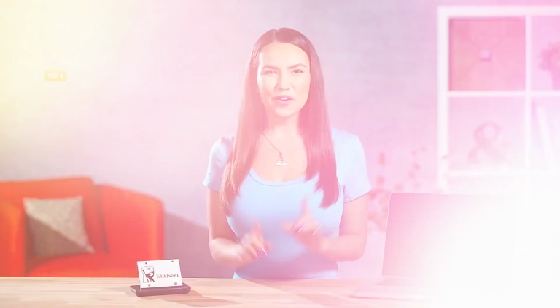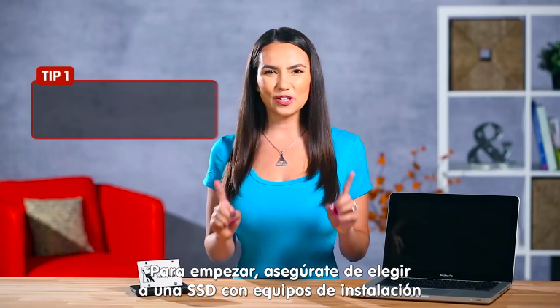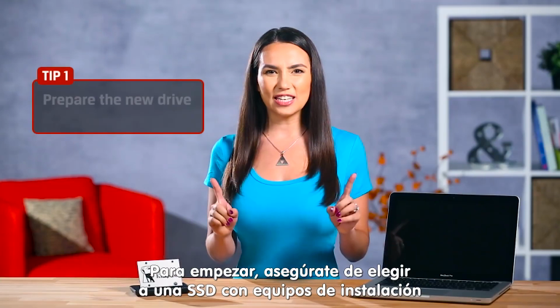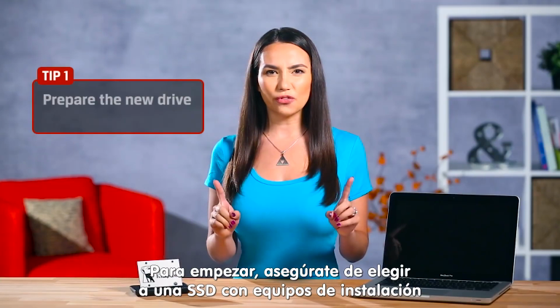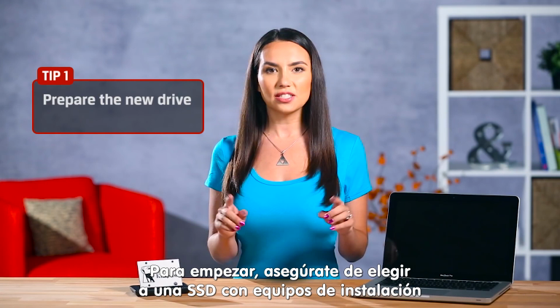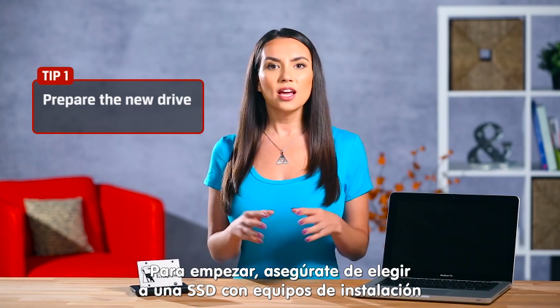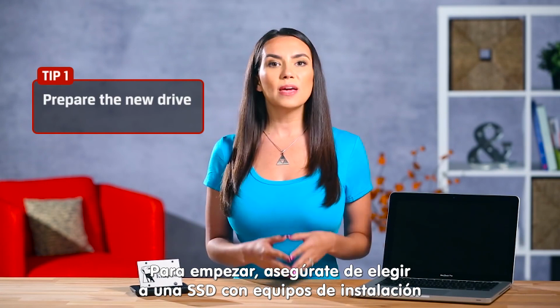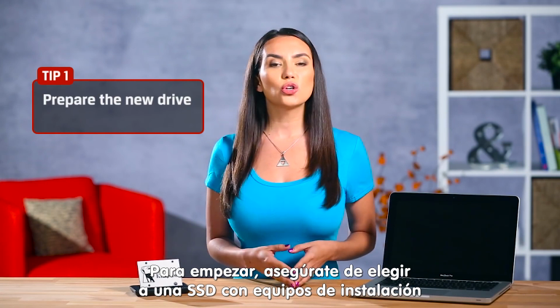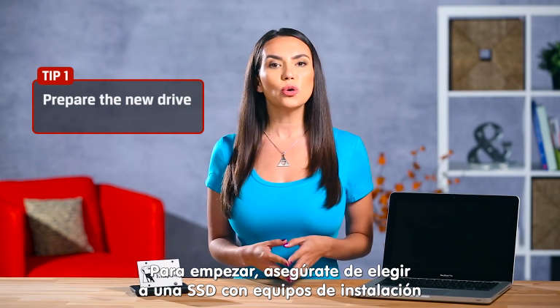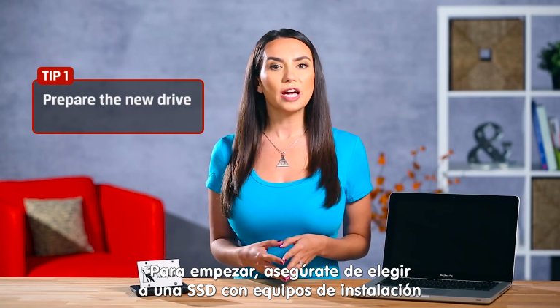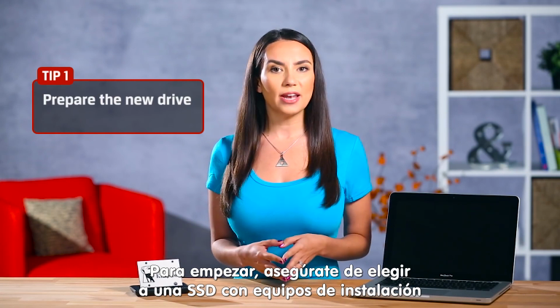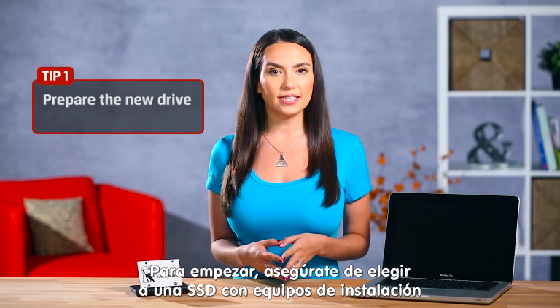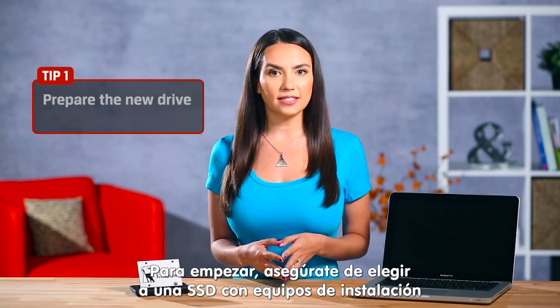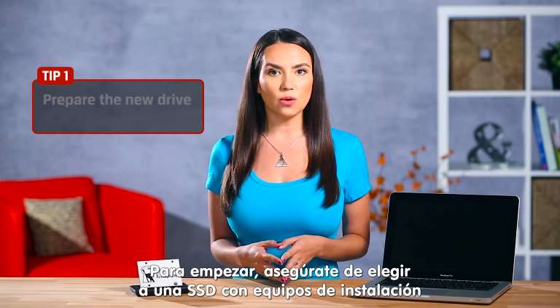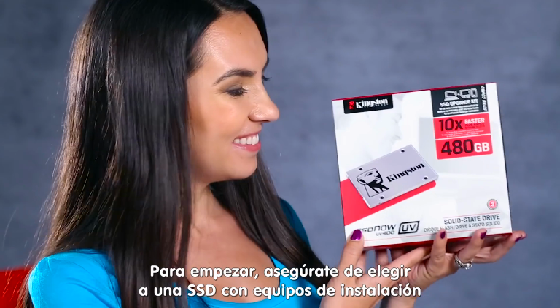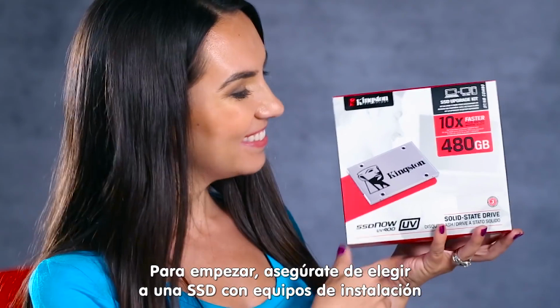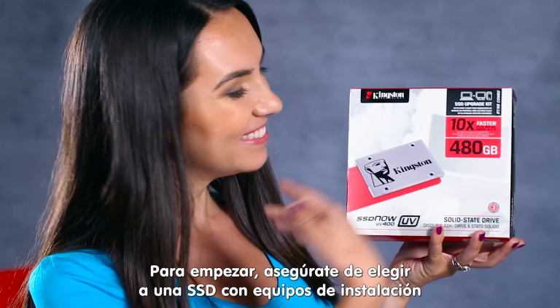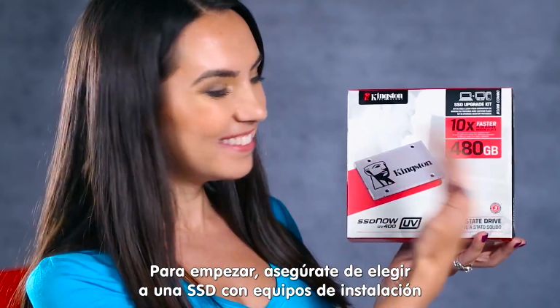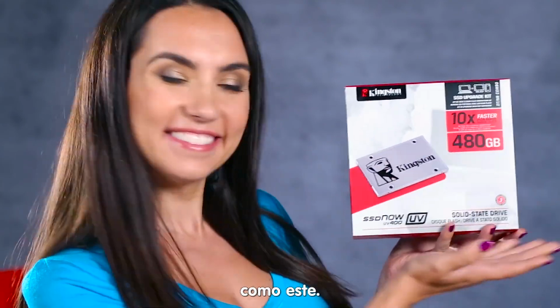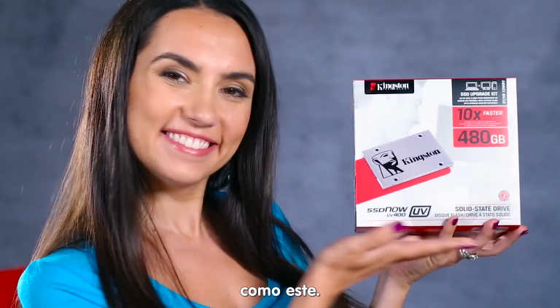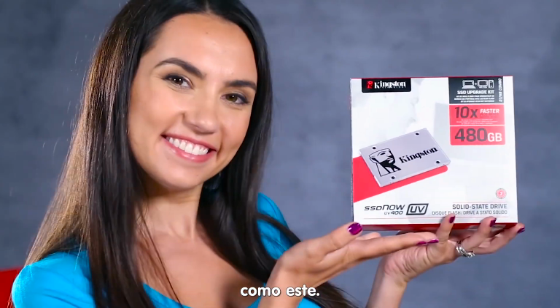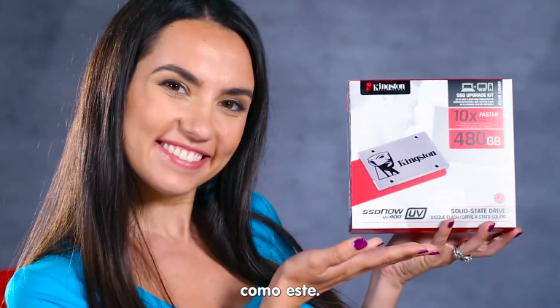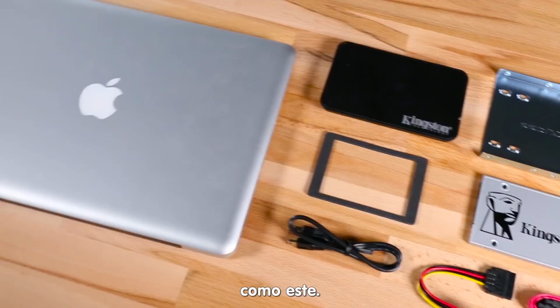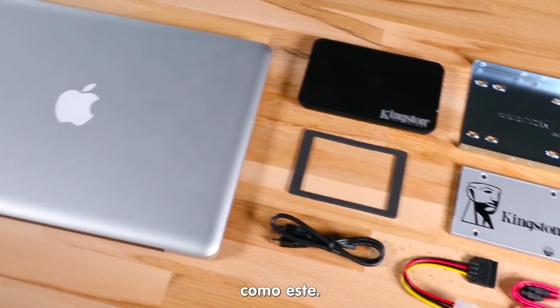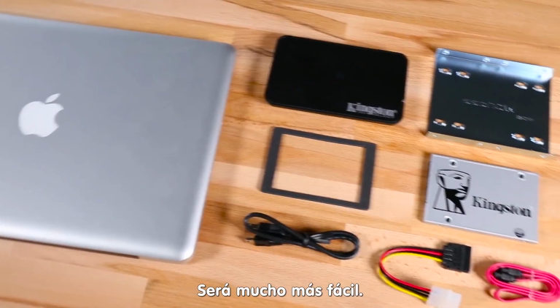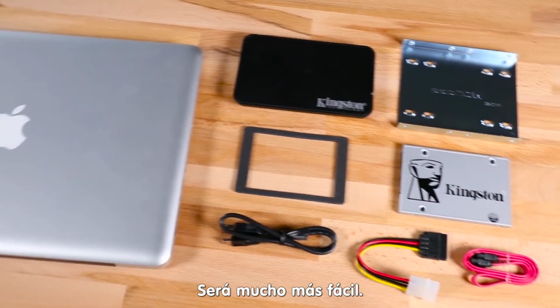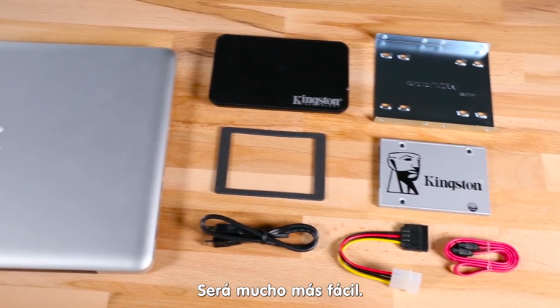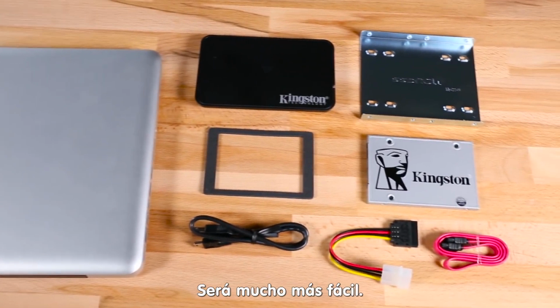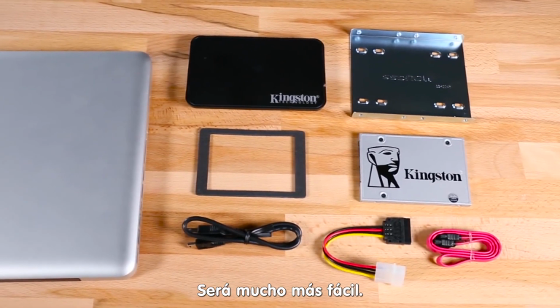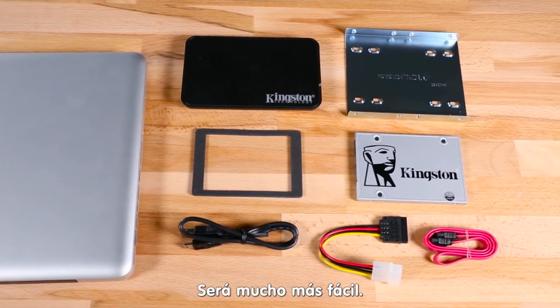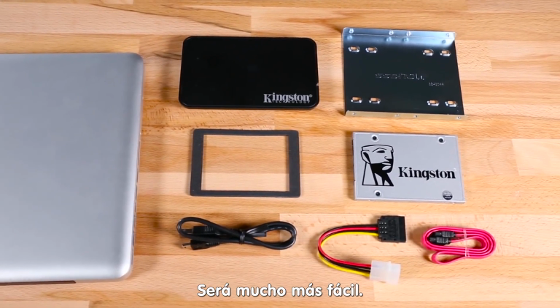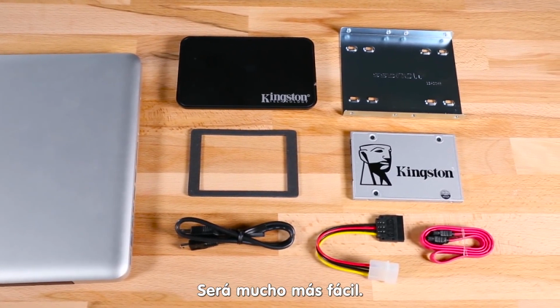First things first, make sure you pick up an SSD with an installation kit like this one. It makes your life a lot simpler.